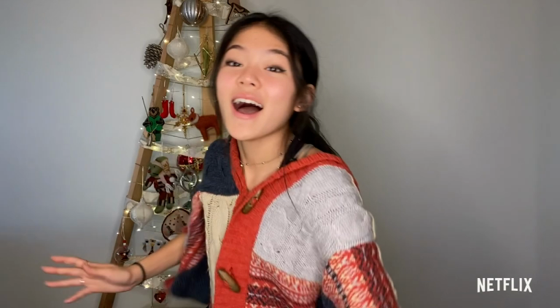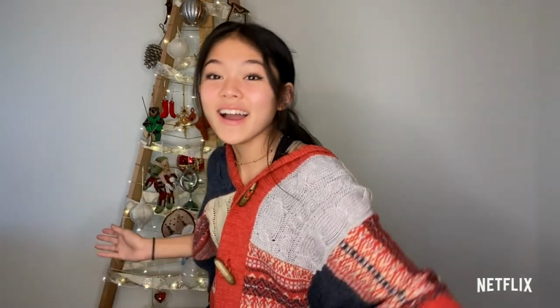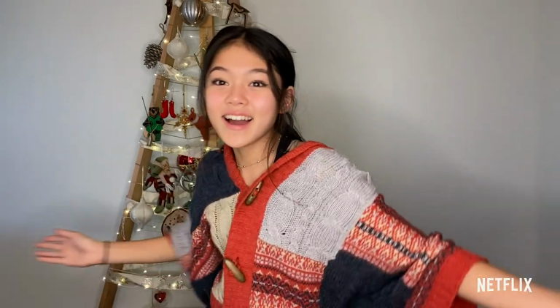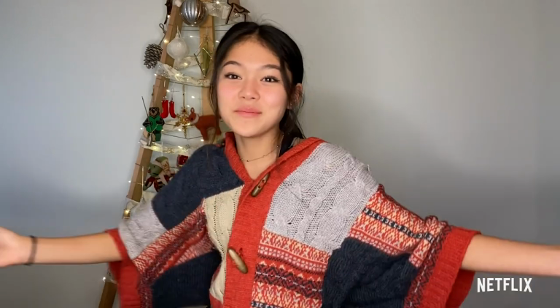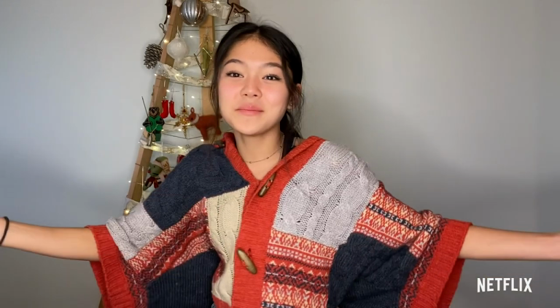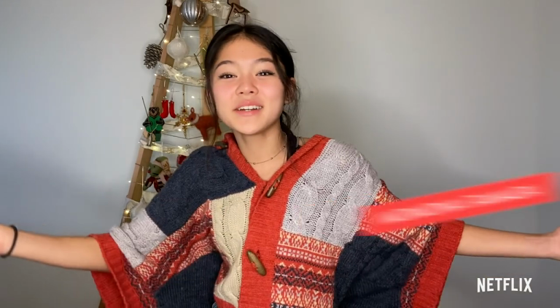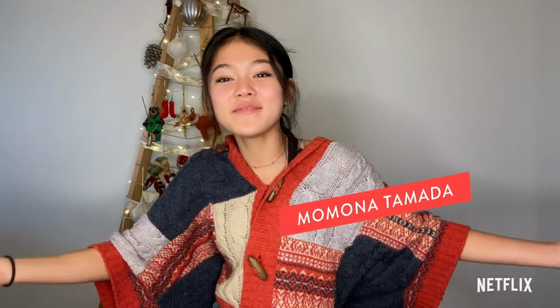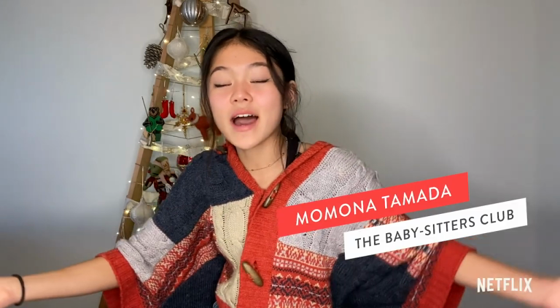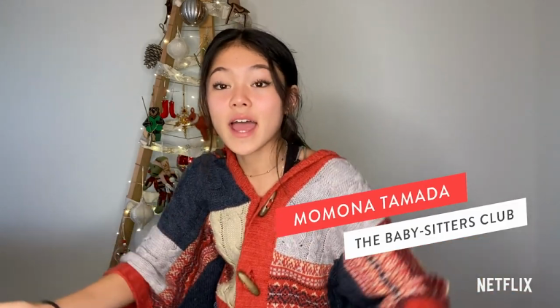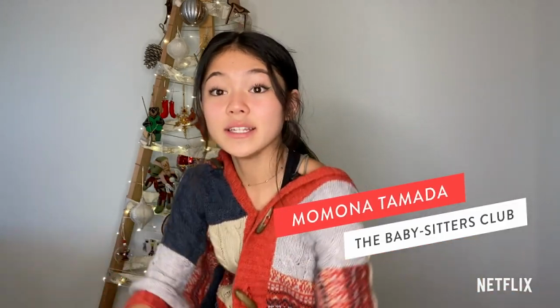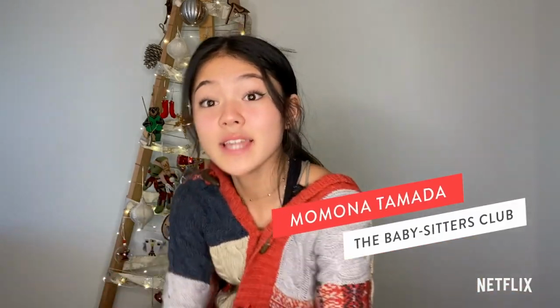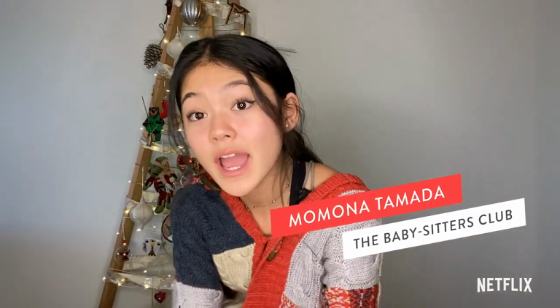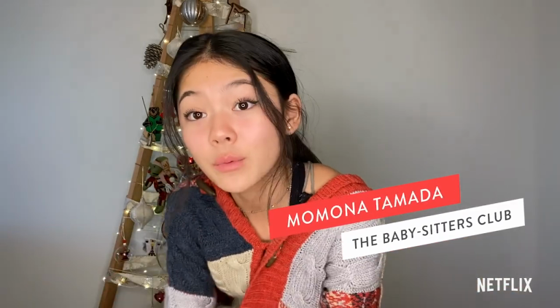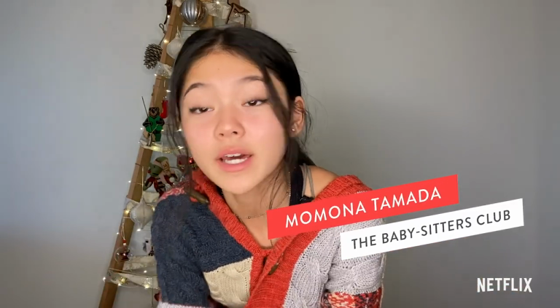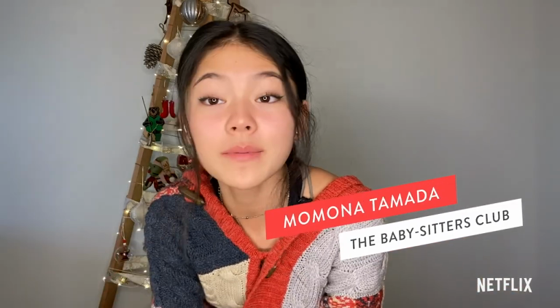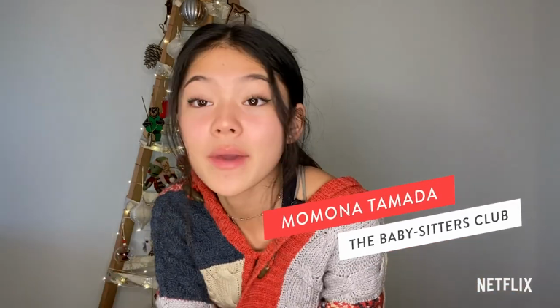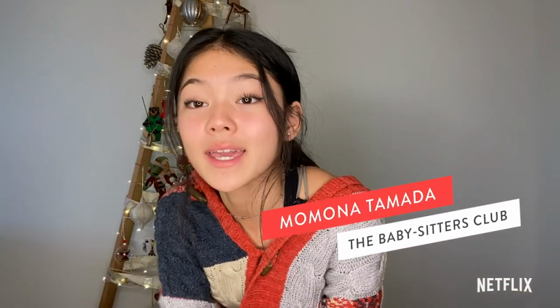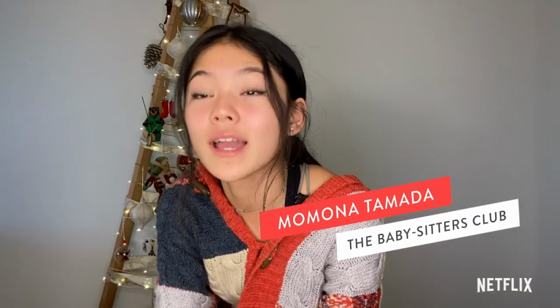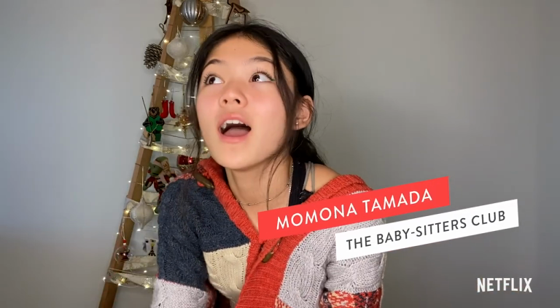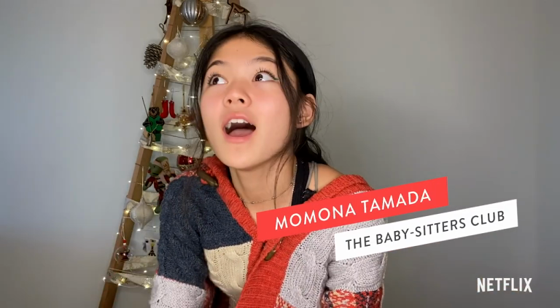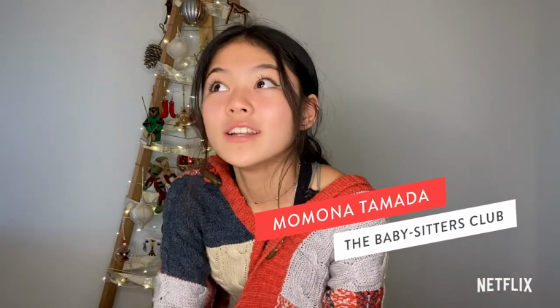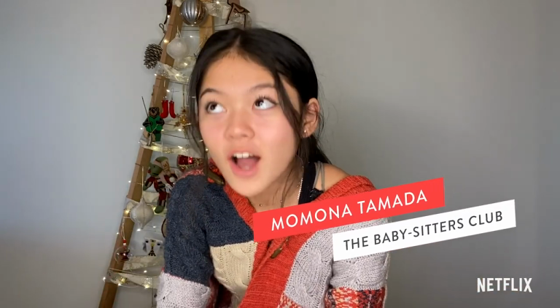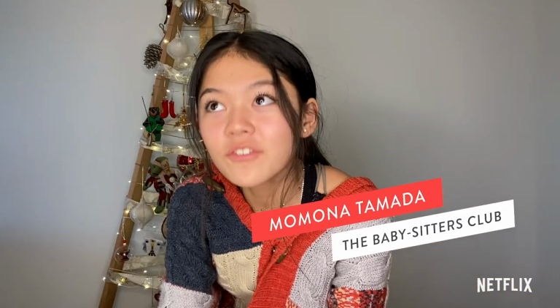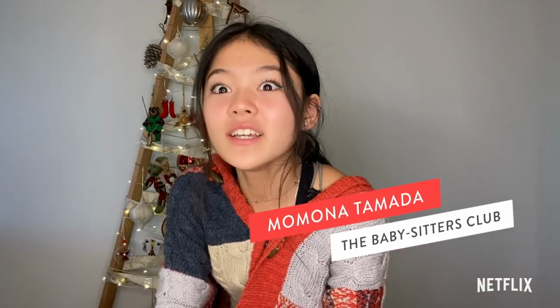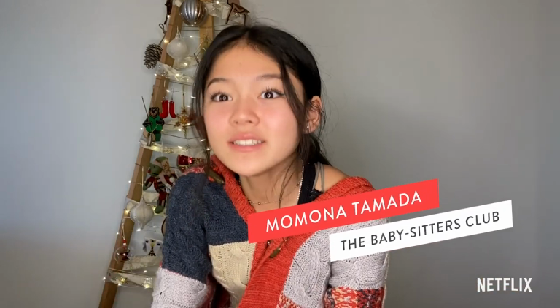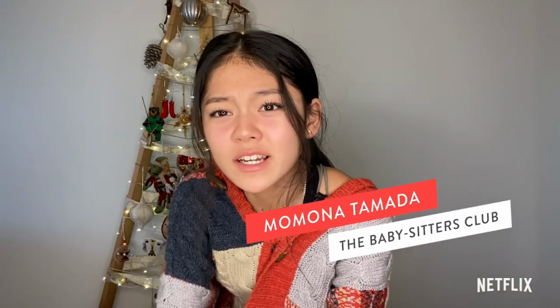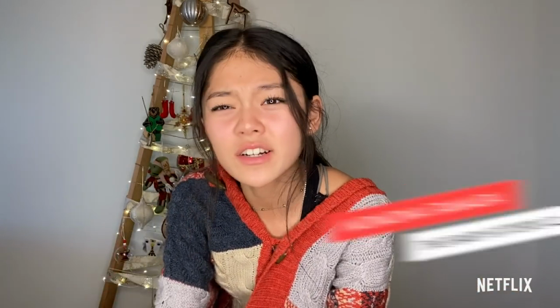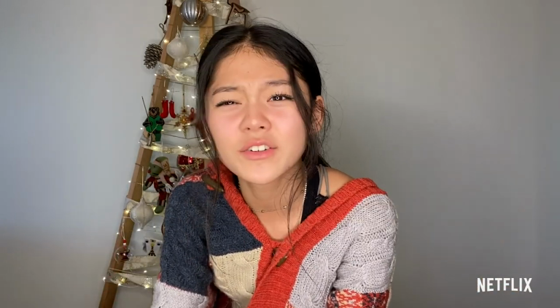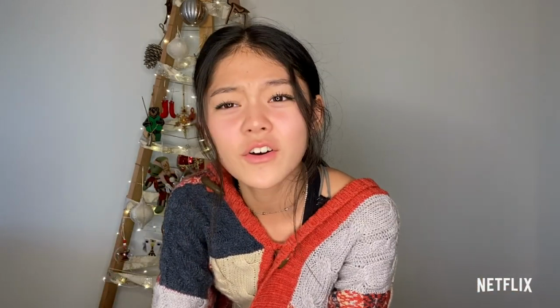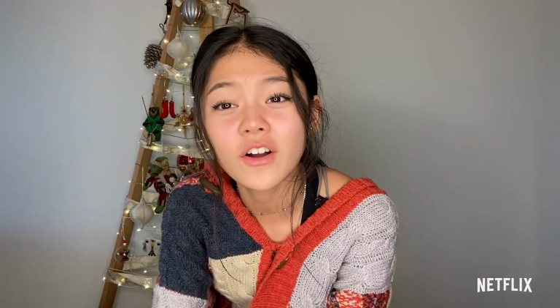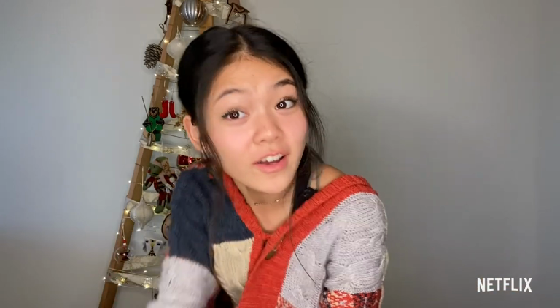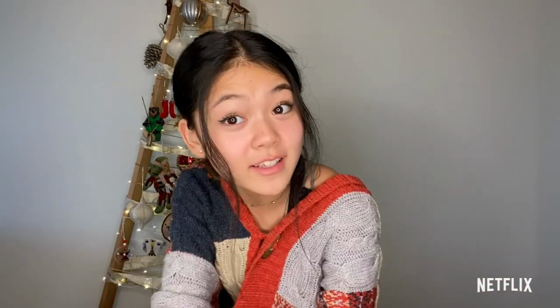Hi, I'm Imona Tamada and today we're going to be making toffee snickerdoodle cookies.